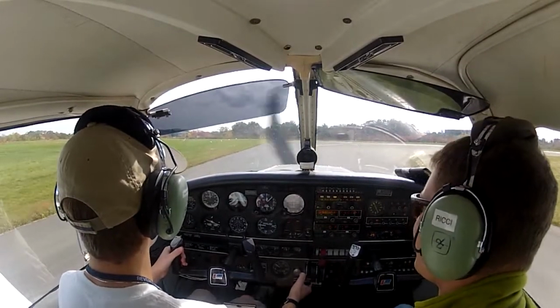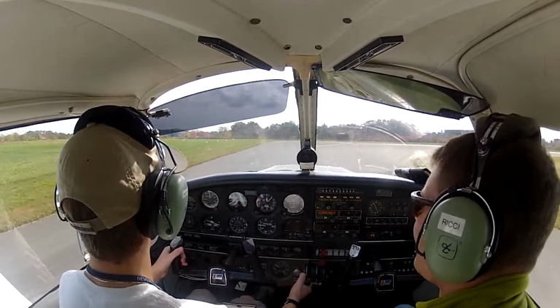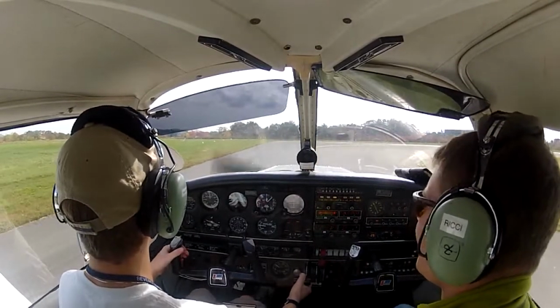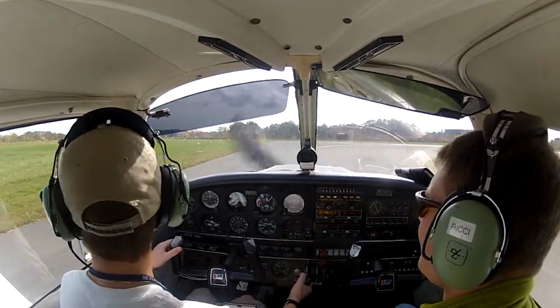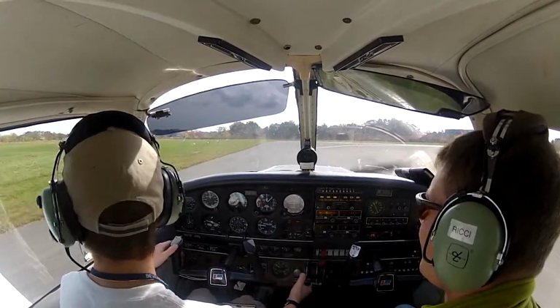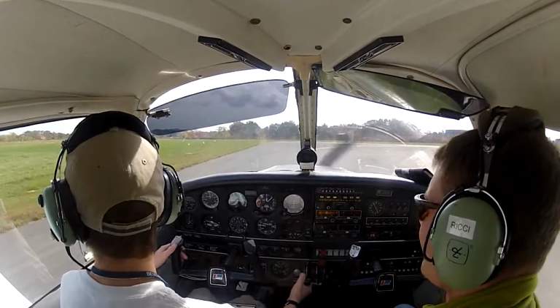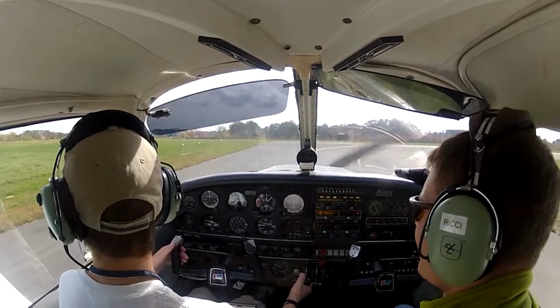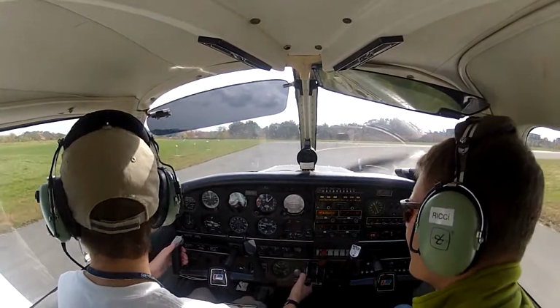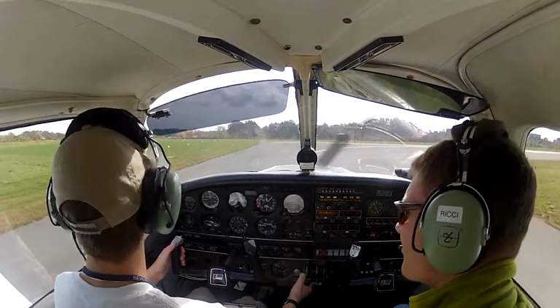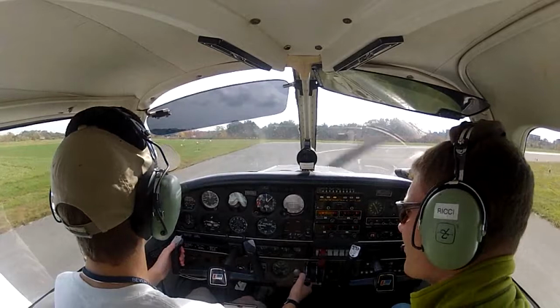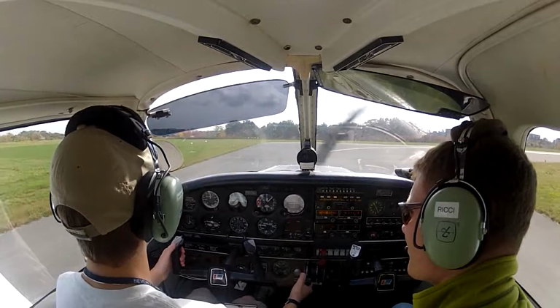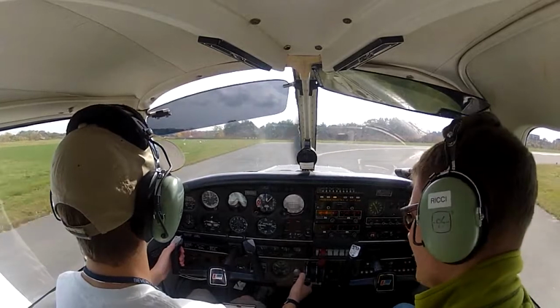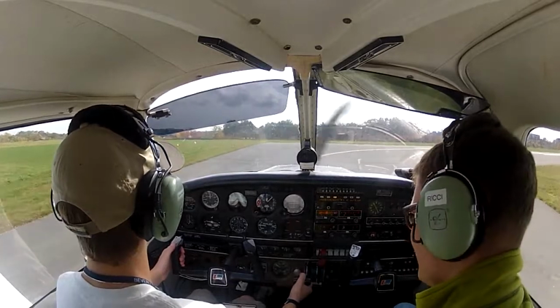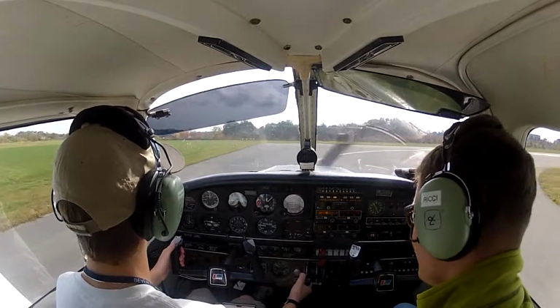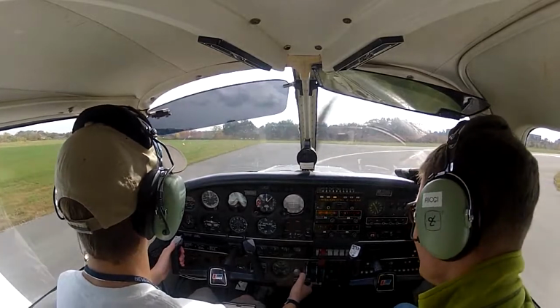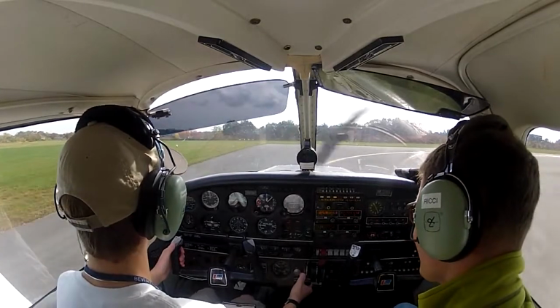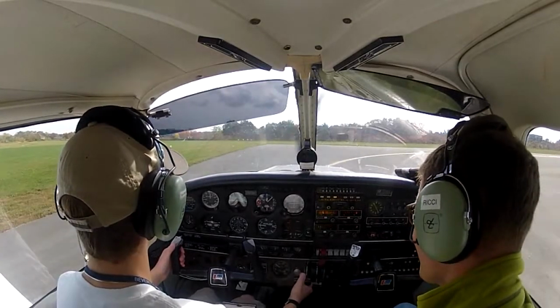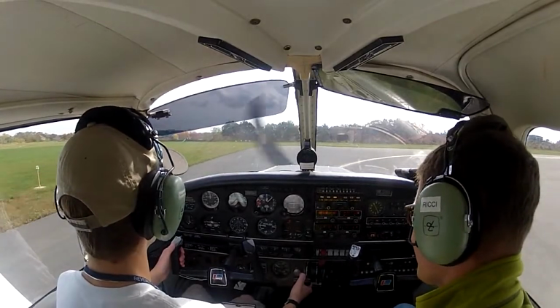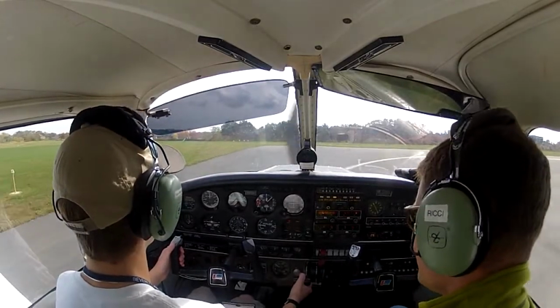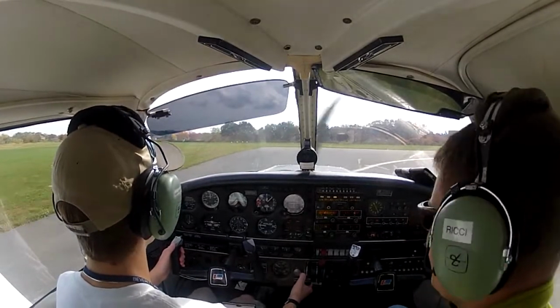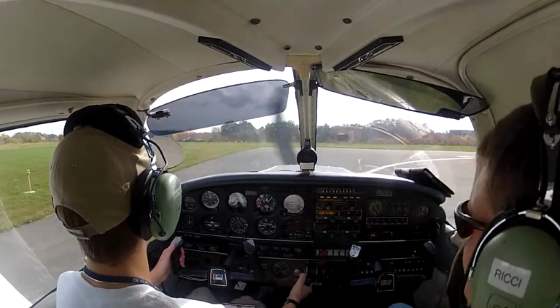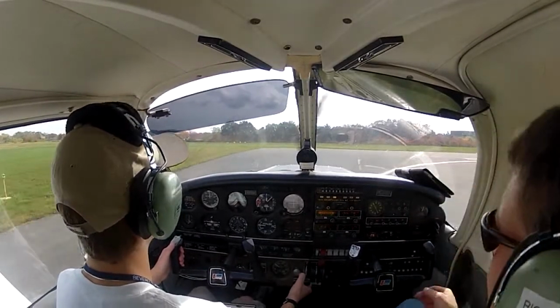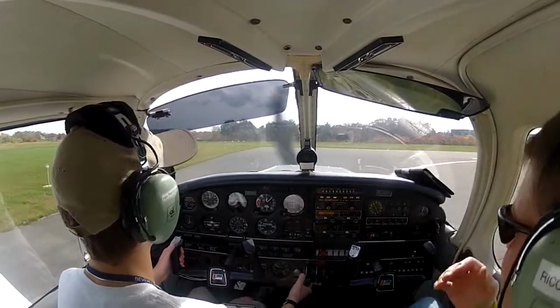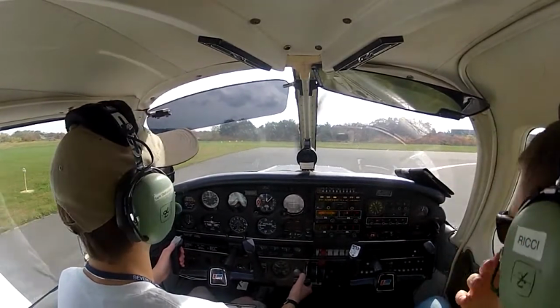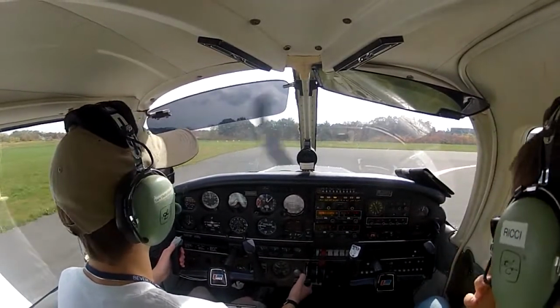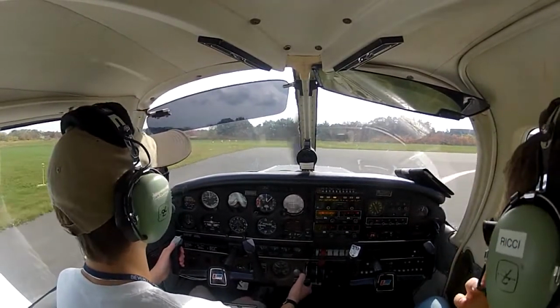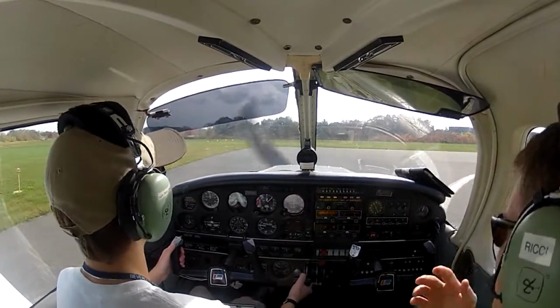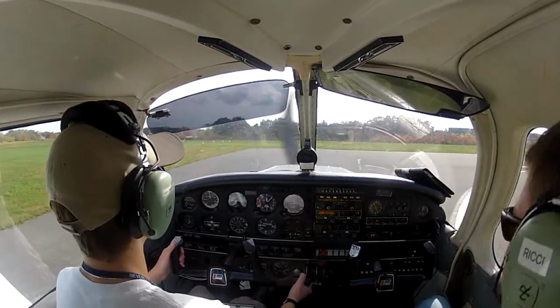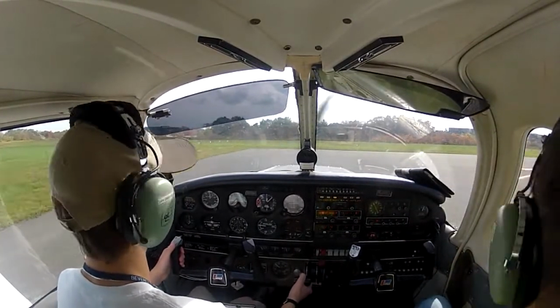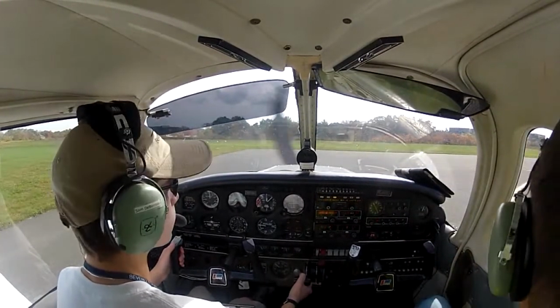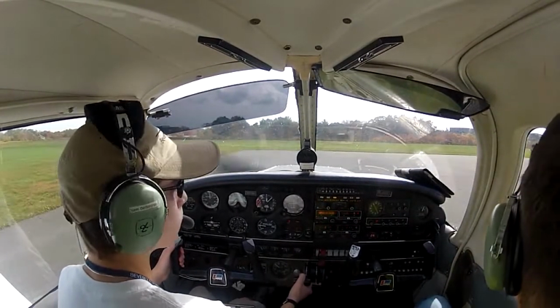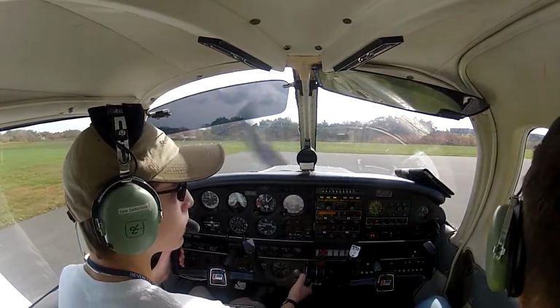Beverly Ground, runway 27, taxi via Alpha, Echo and Hotel, cross runway 34 at Alpha.